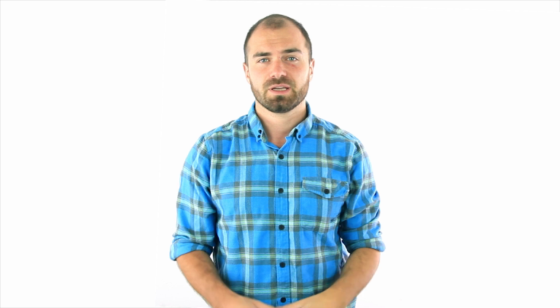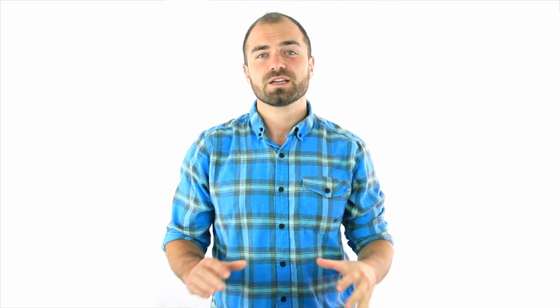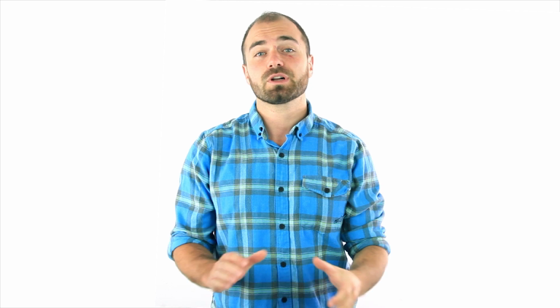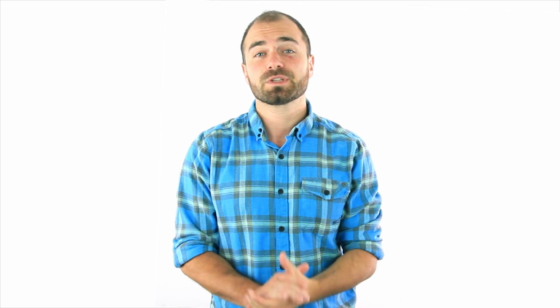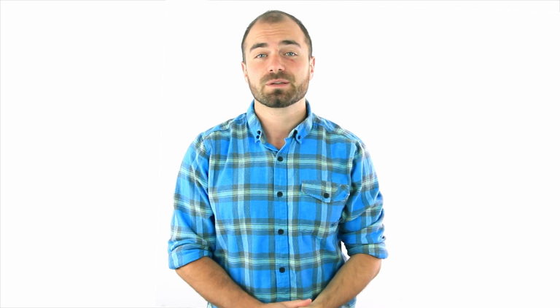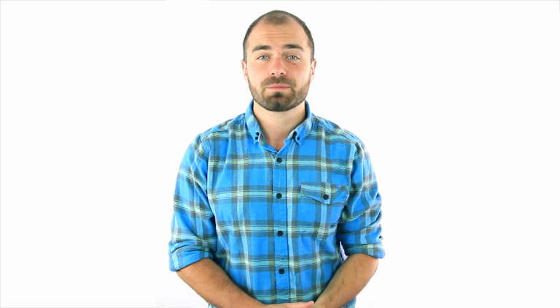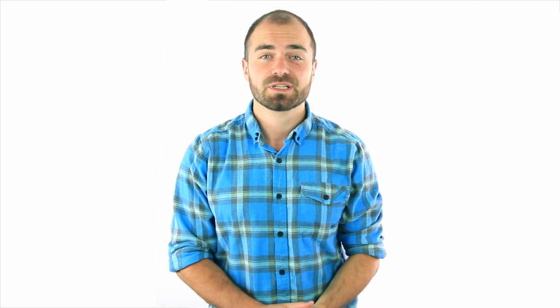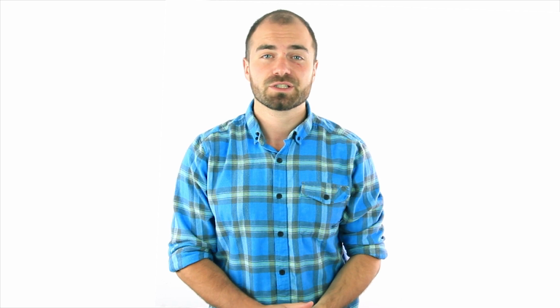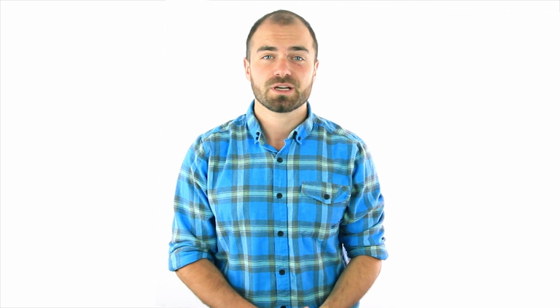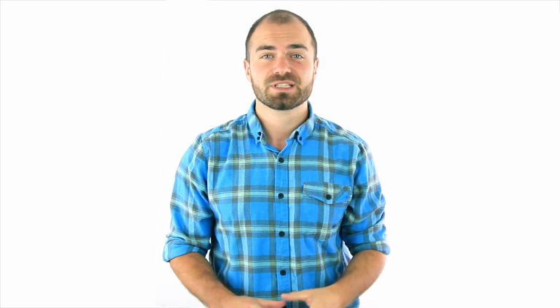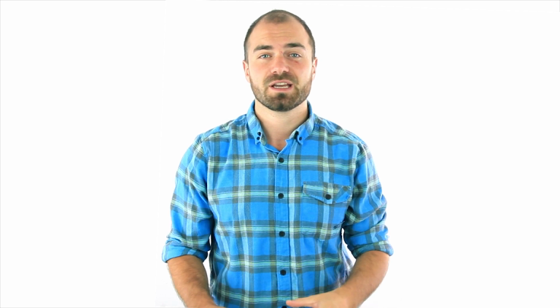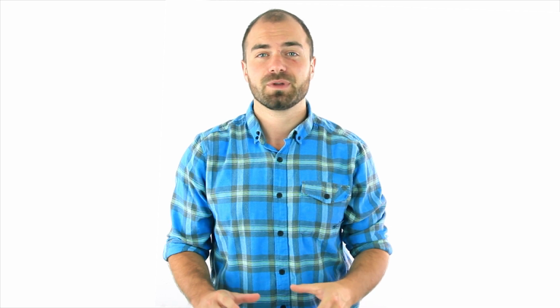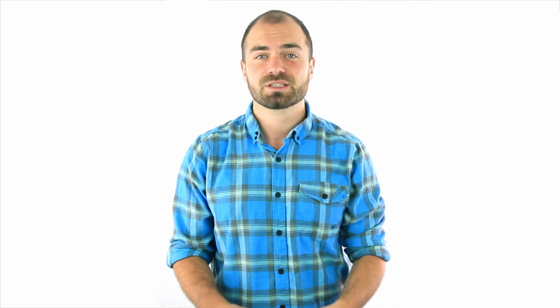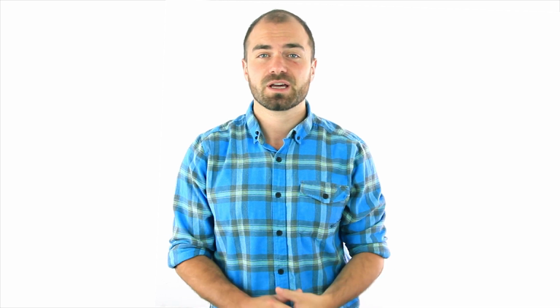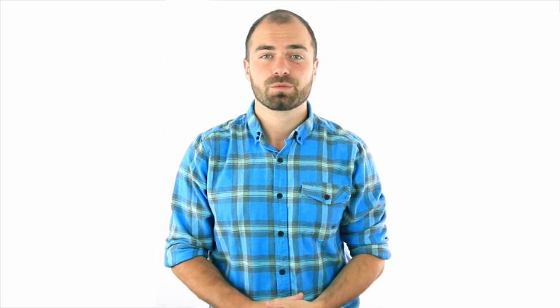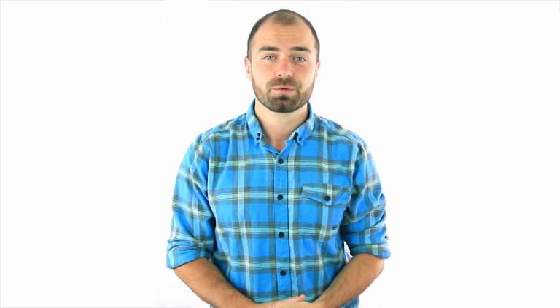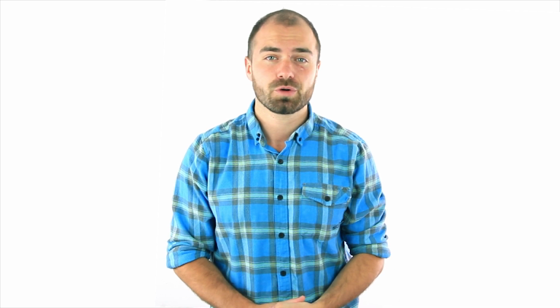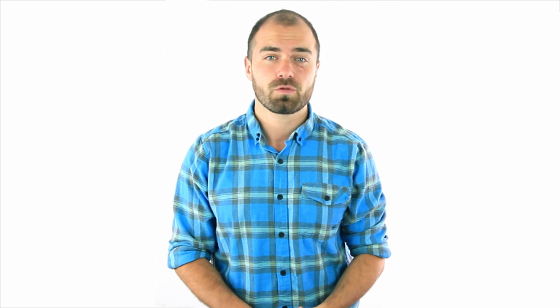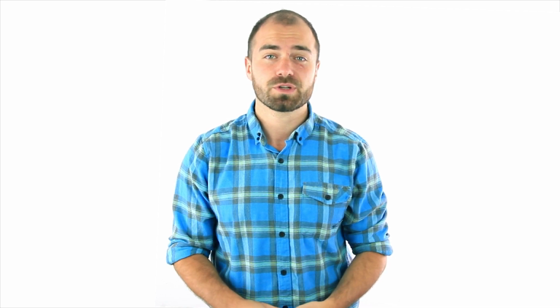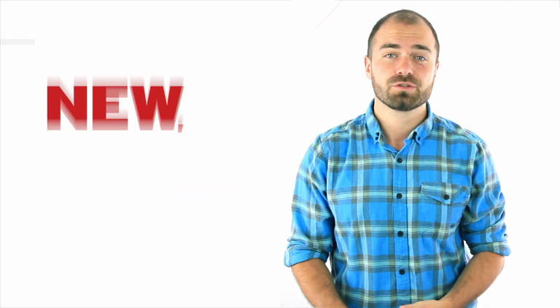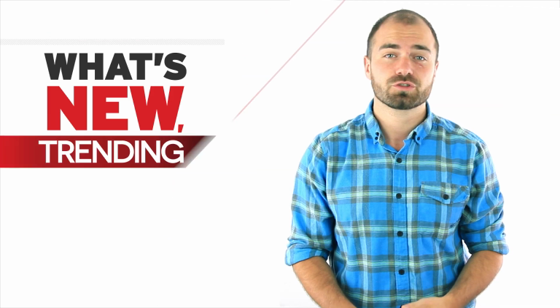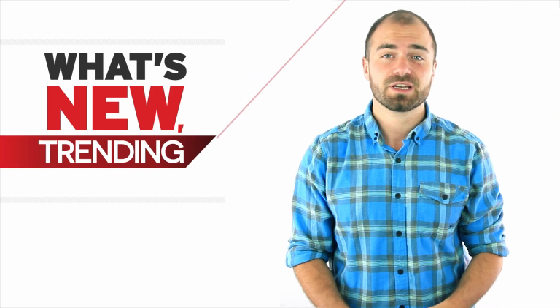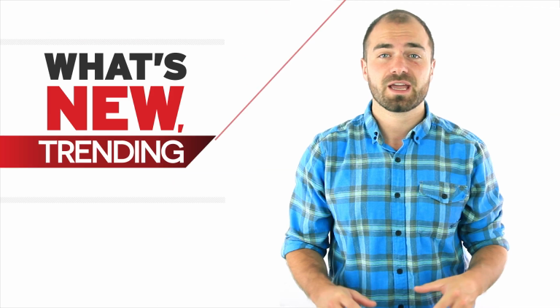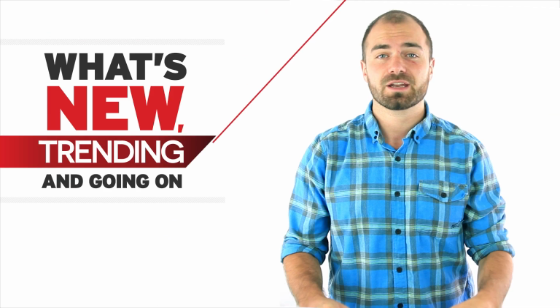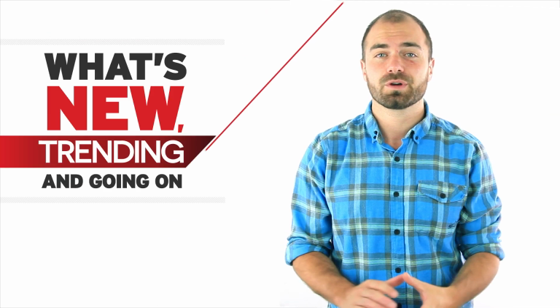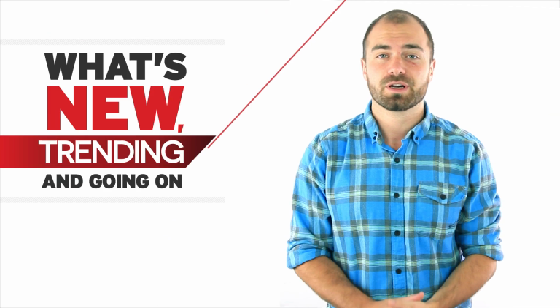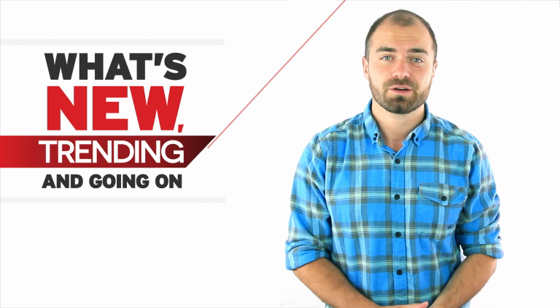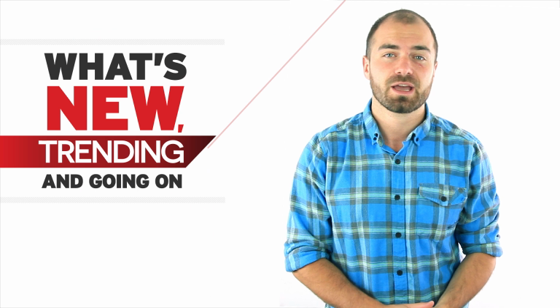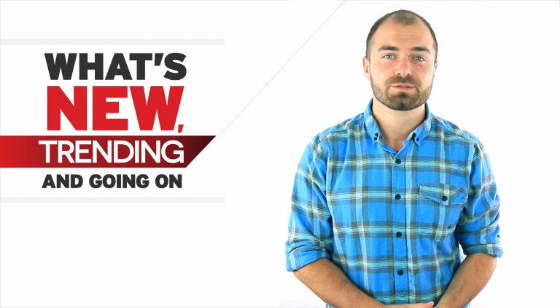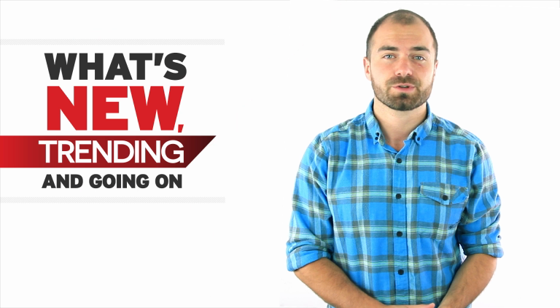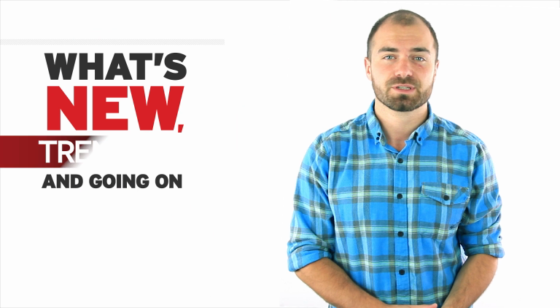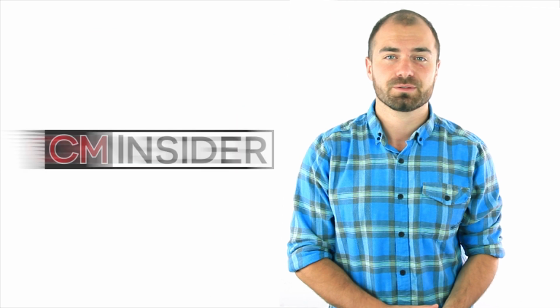Hey guys, welcome to September's edition of CM Insider, where I'm going to go over what's new, trending, and going on here at Canada's Motorcycle.